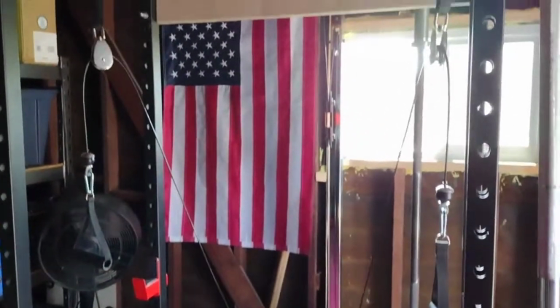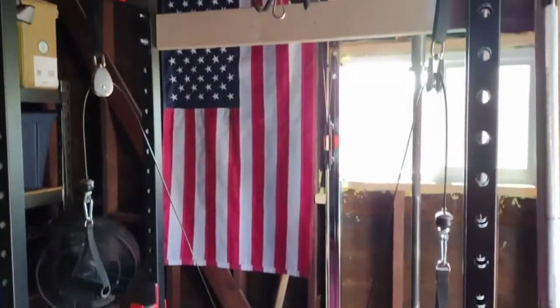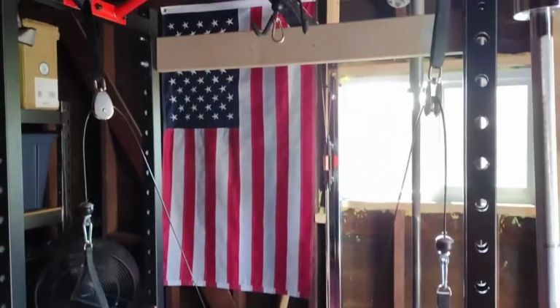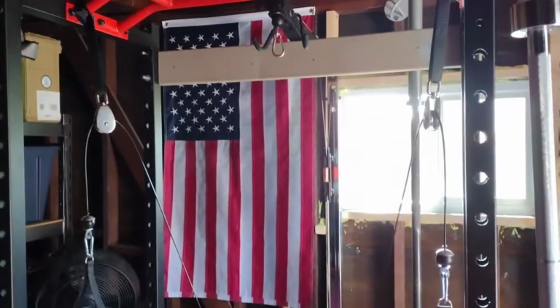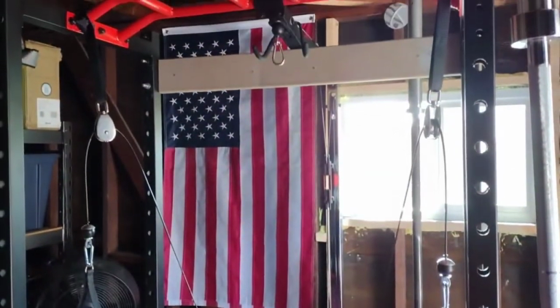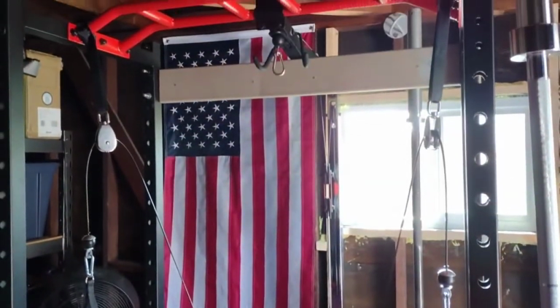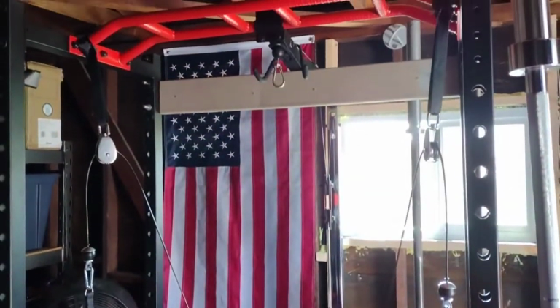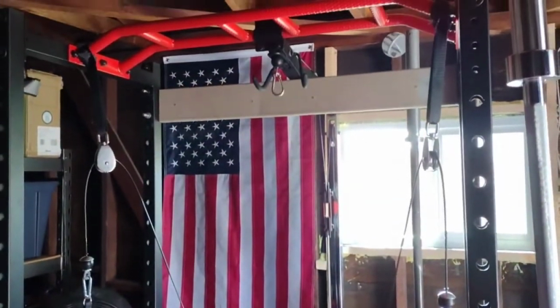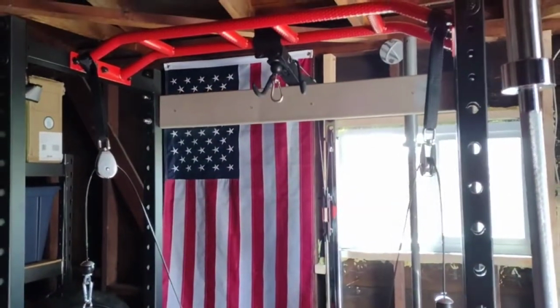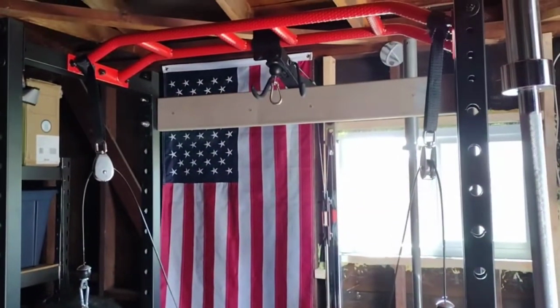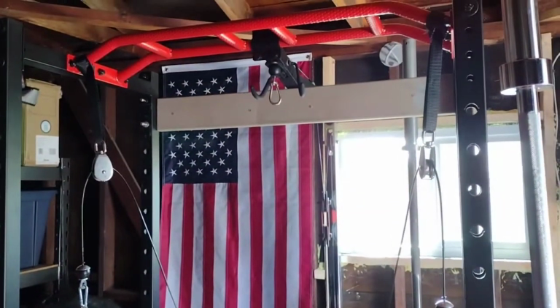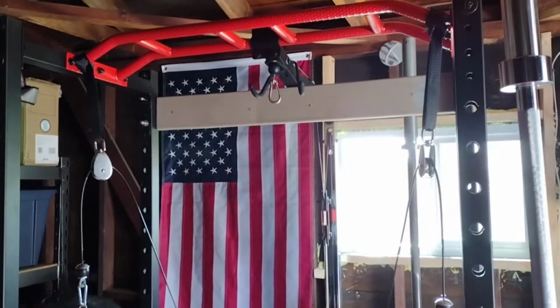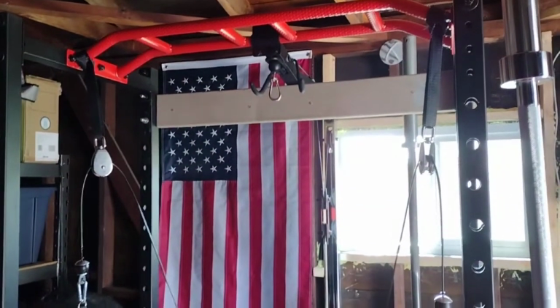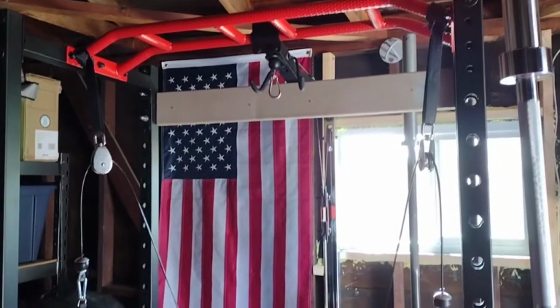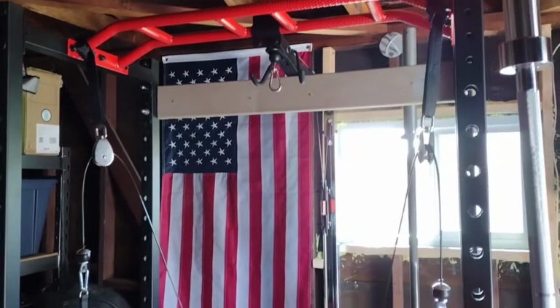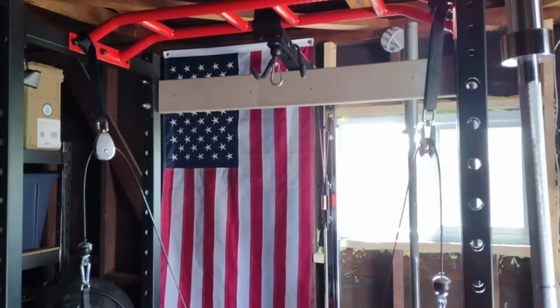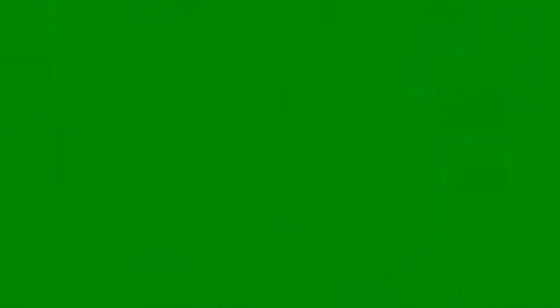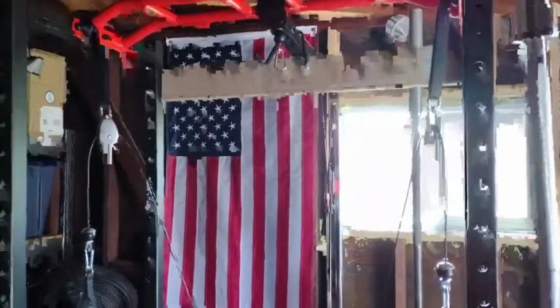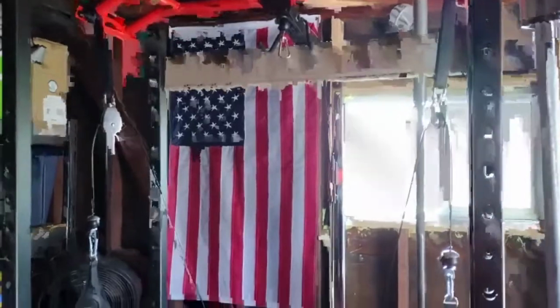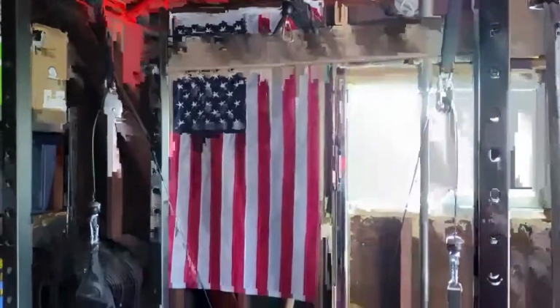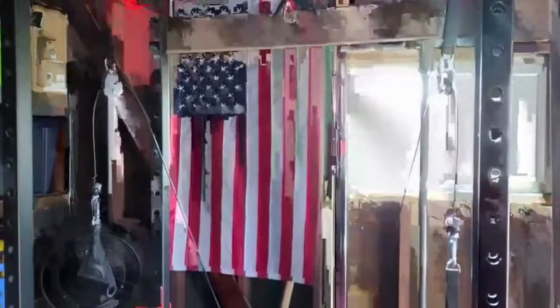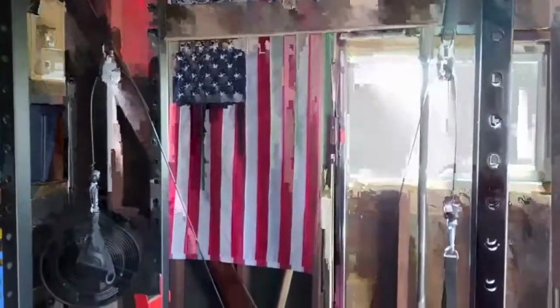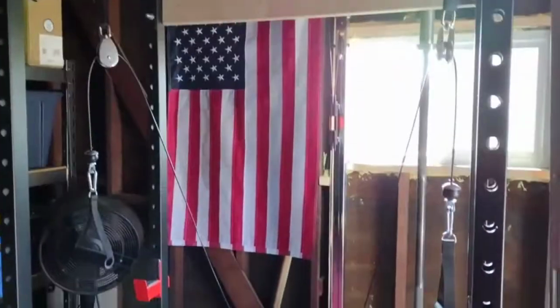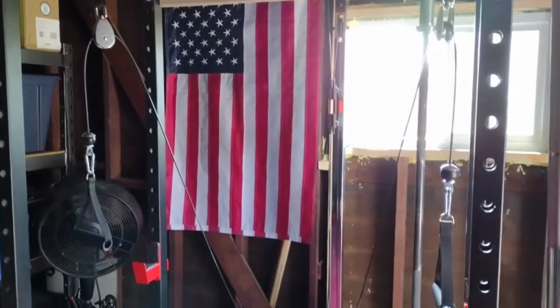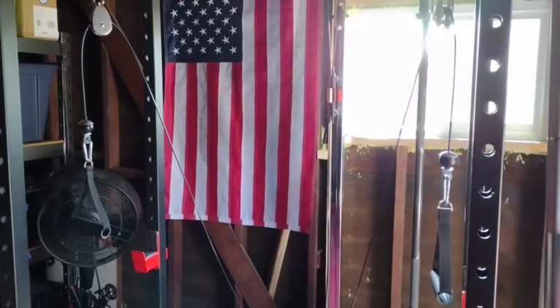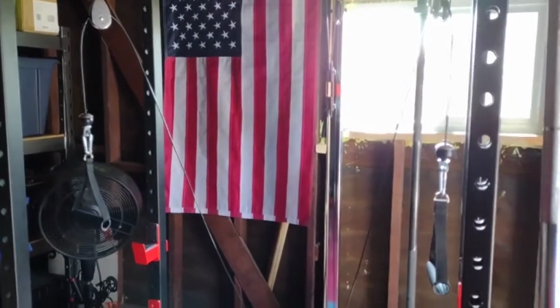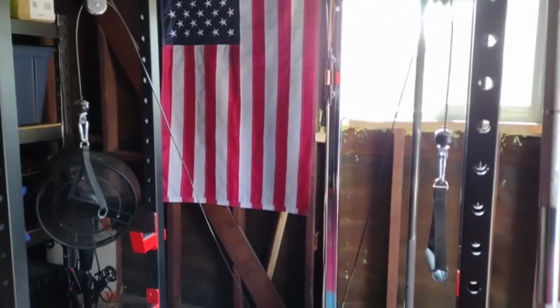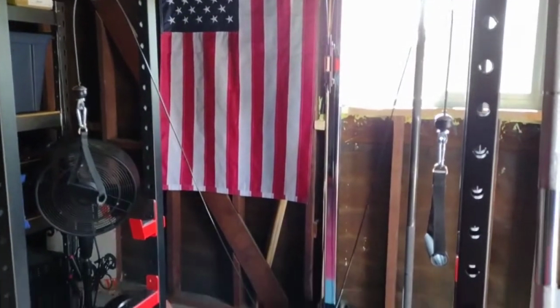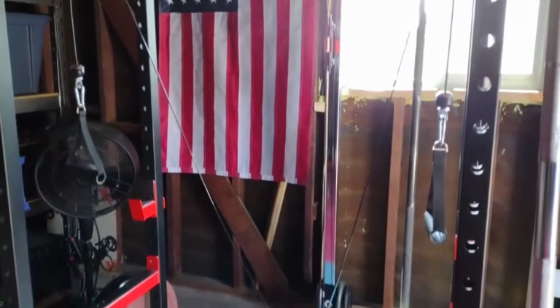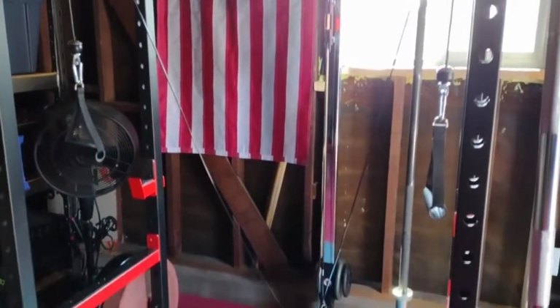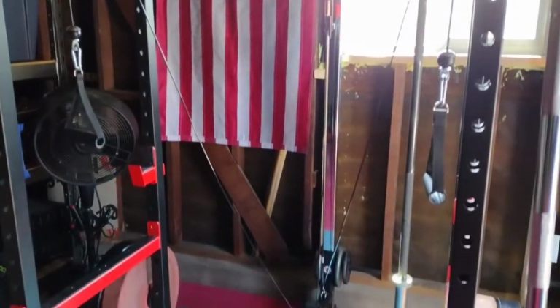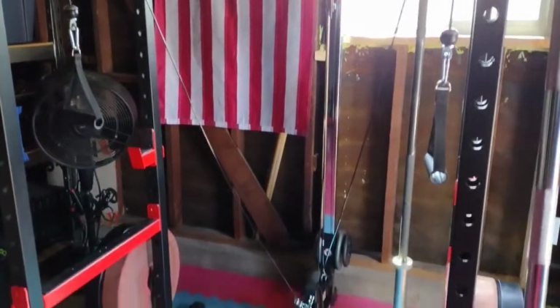I opted for the more expensive lat attachment rather than the pulley because I wanted more stability for the cage.